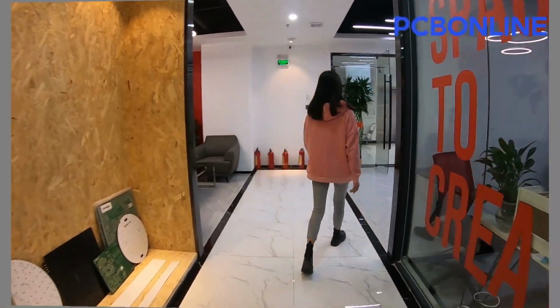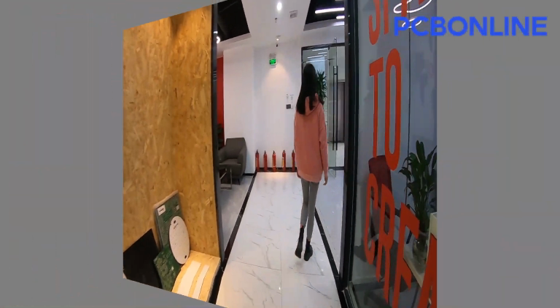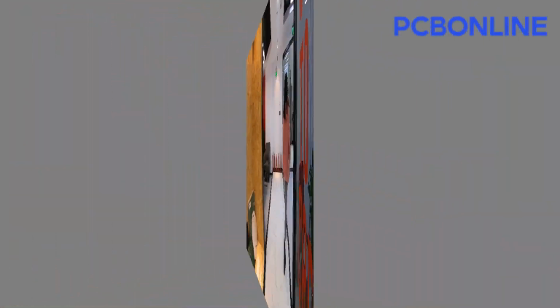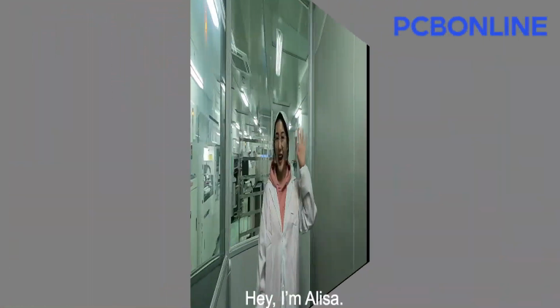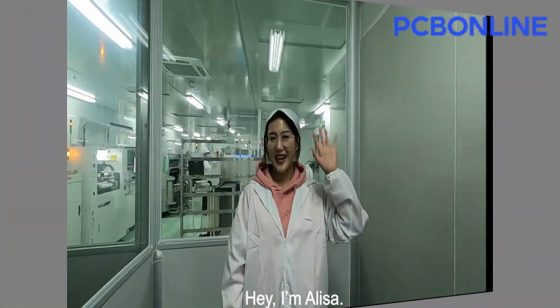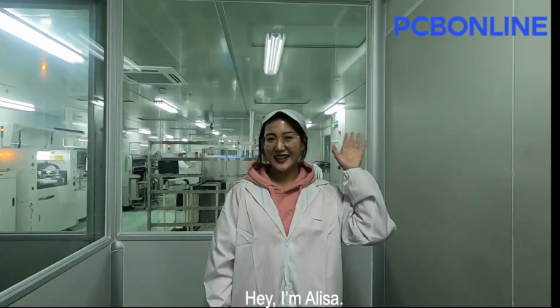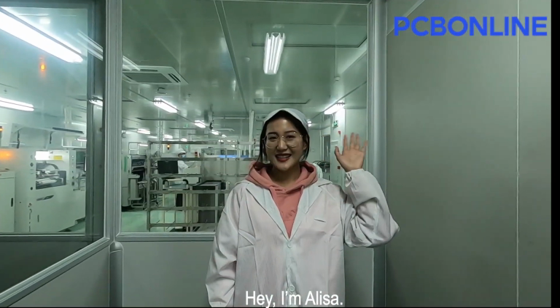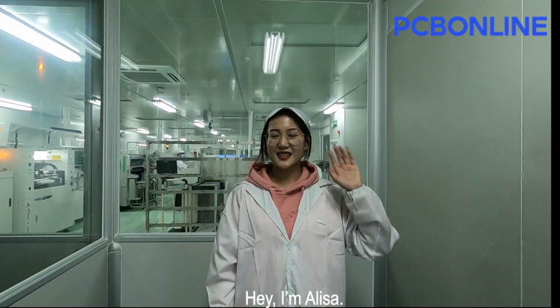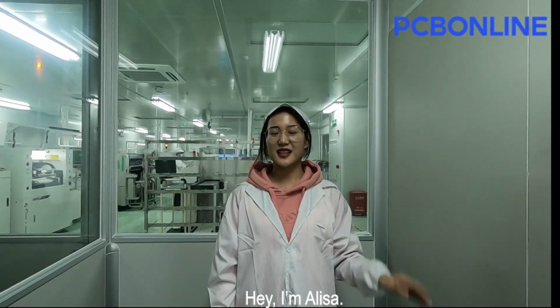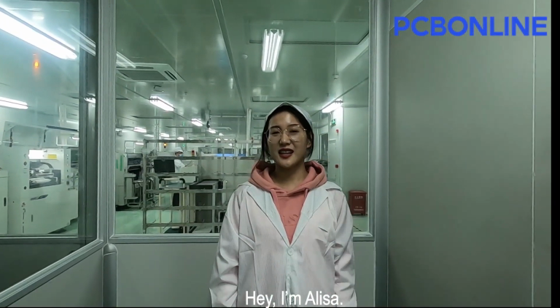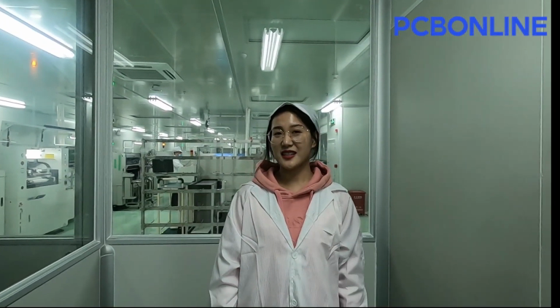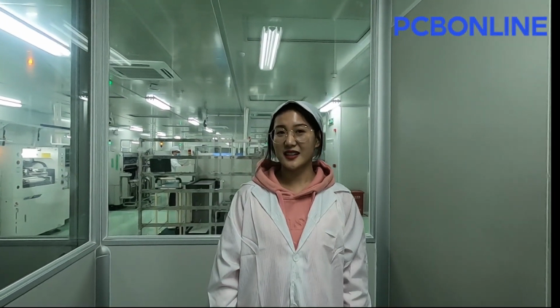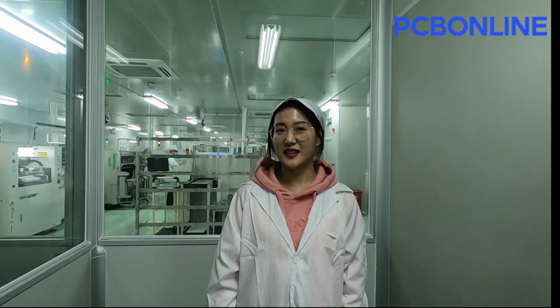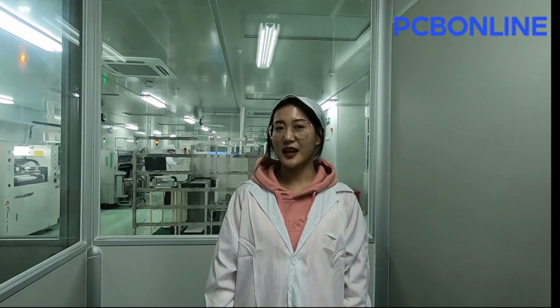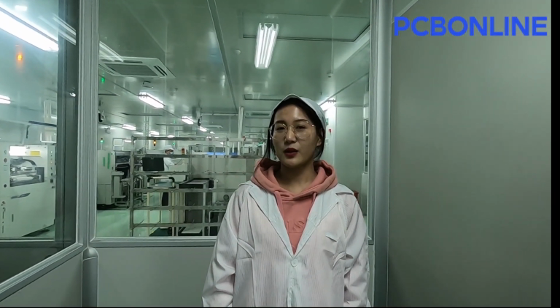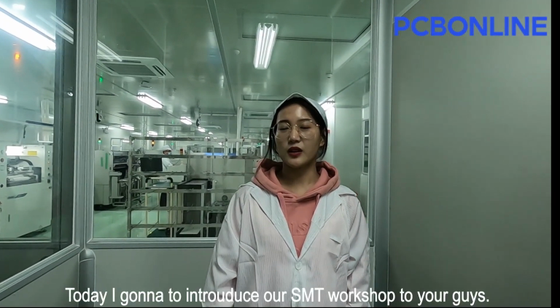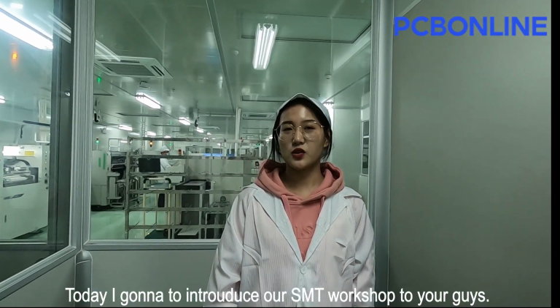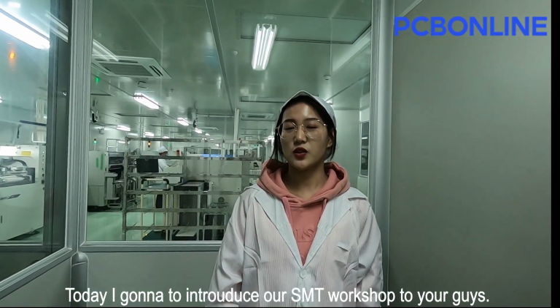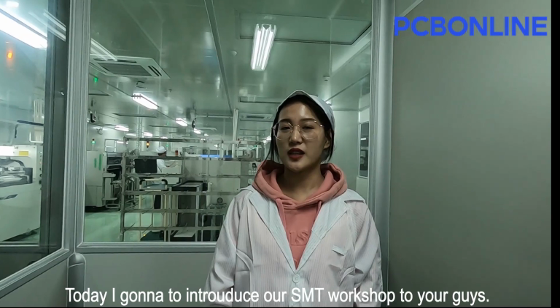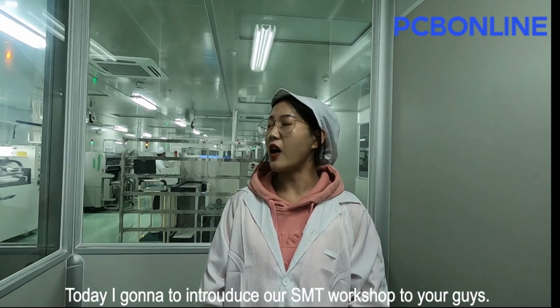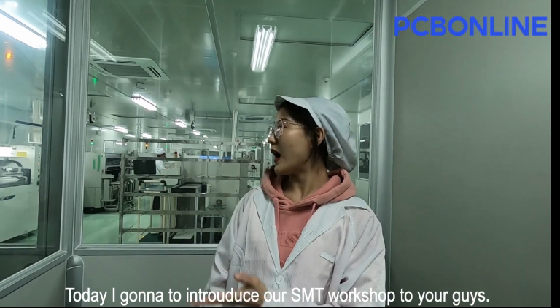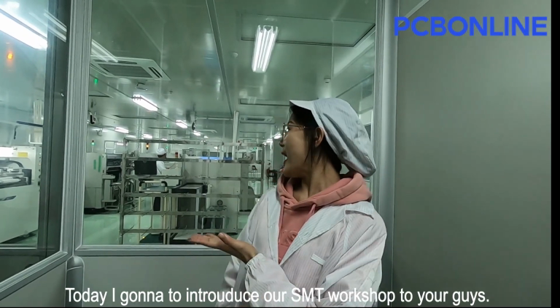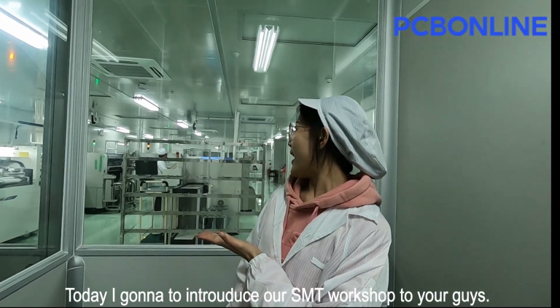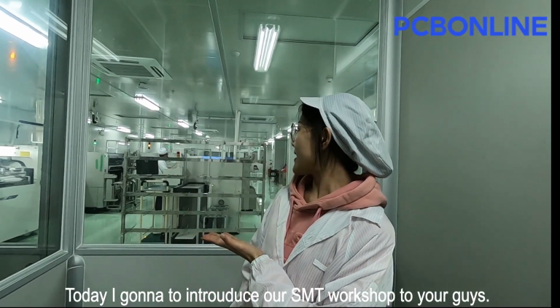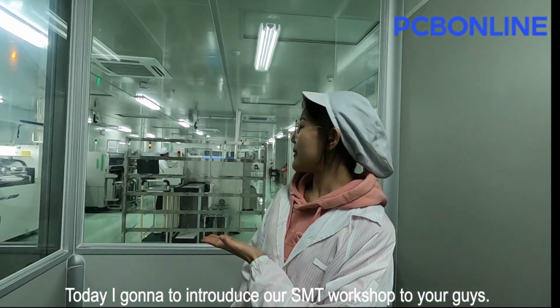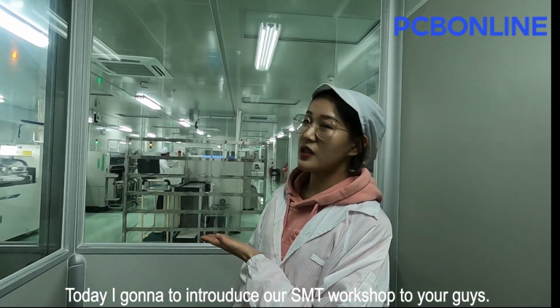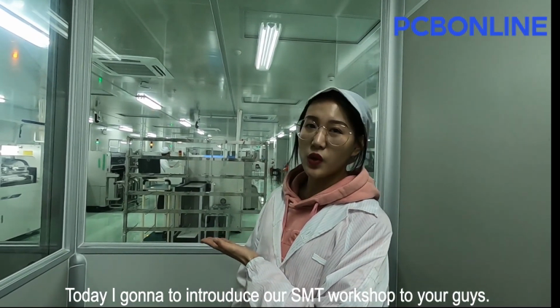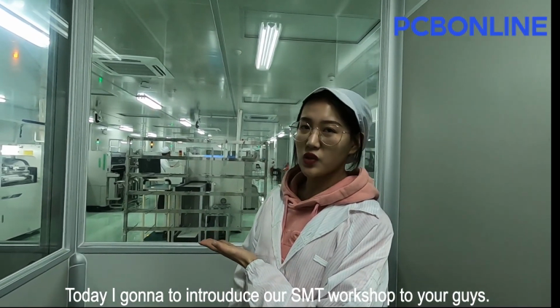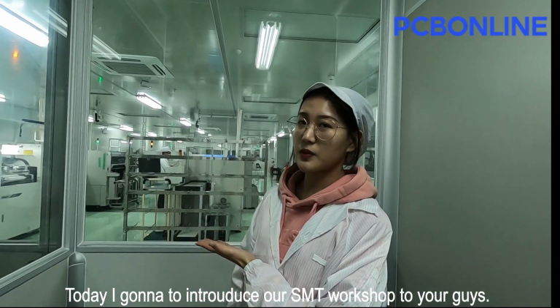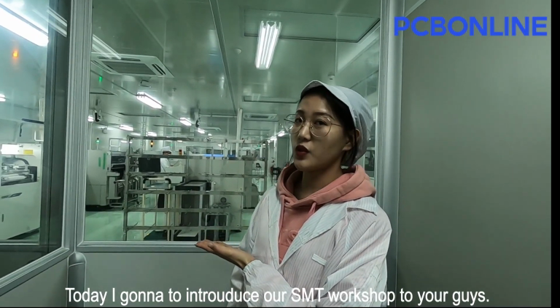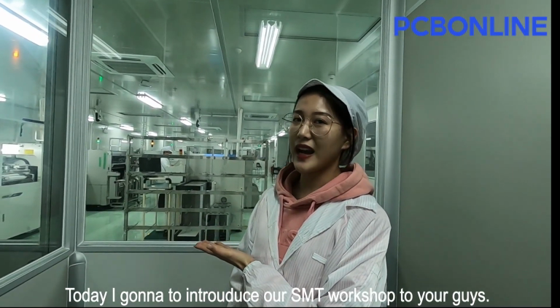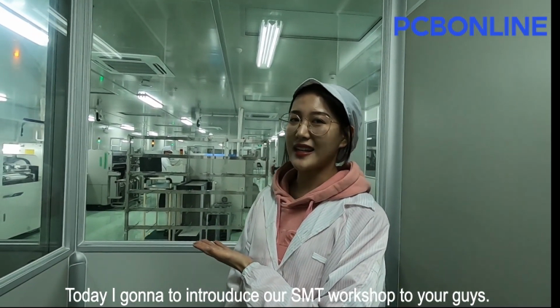Hey, I'm Alyssa. Today I'm gonna introduce our SMT workshop to you guys.